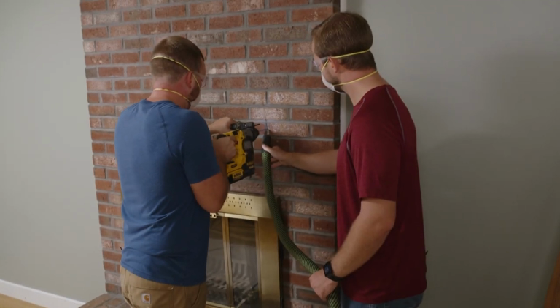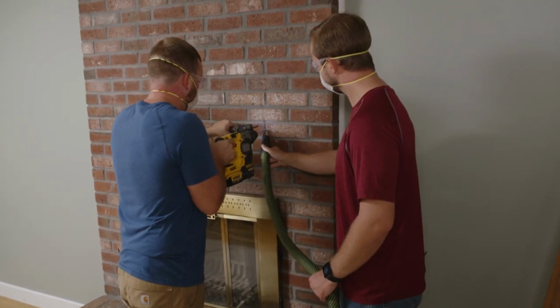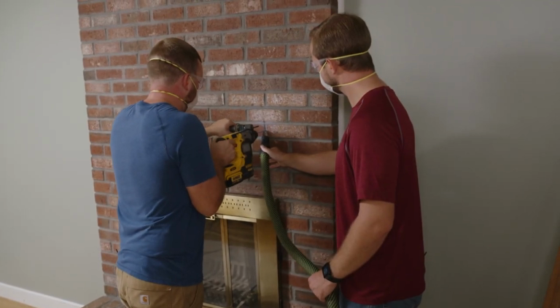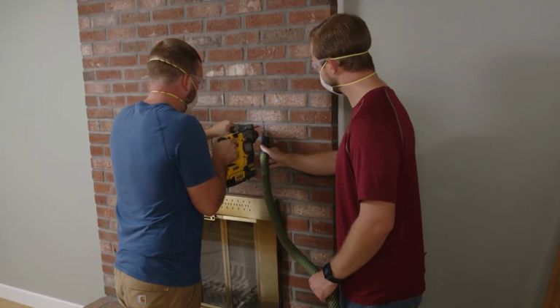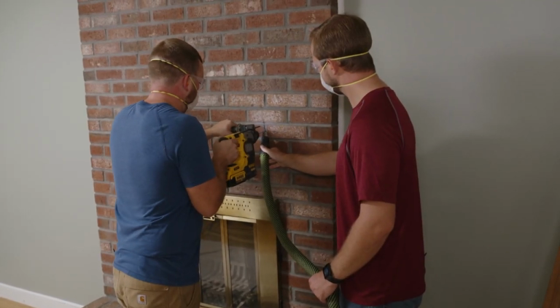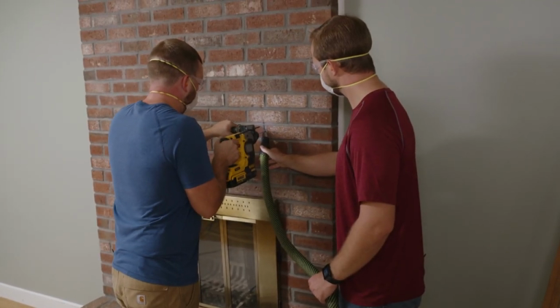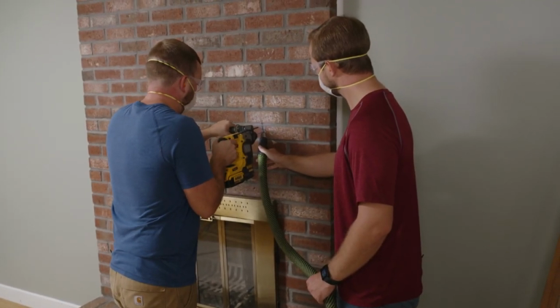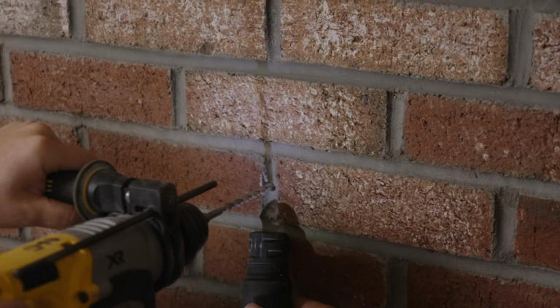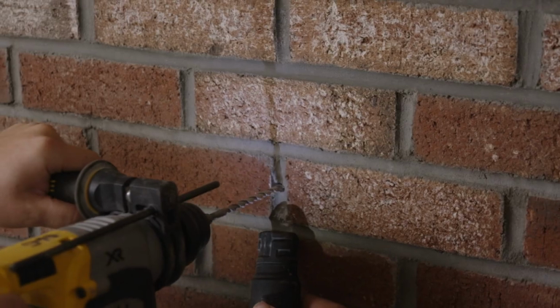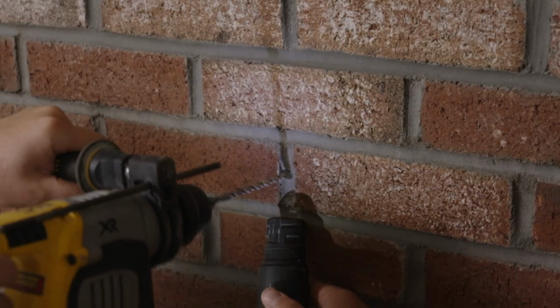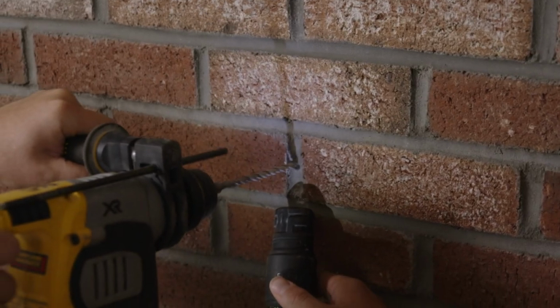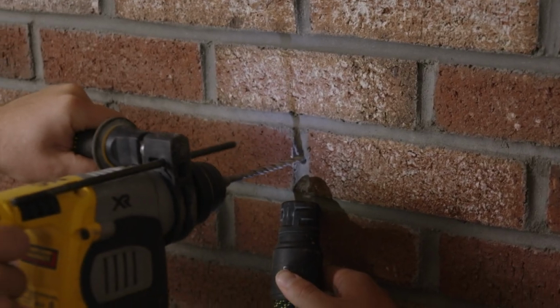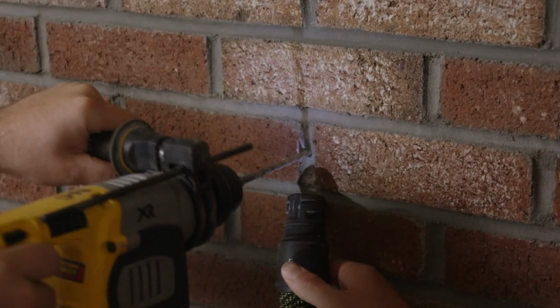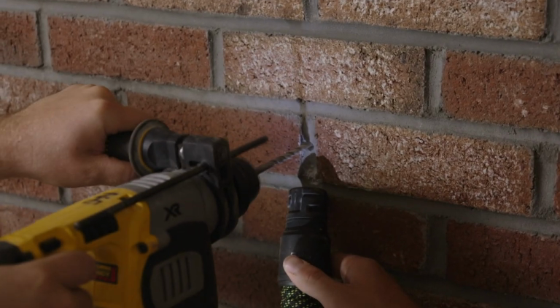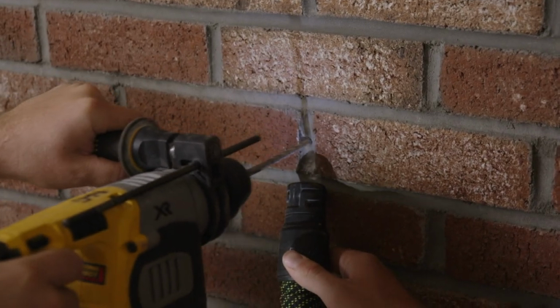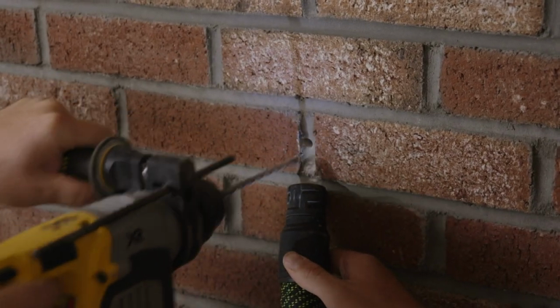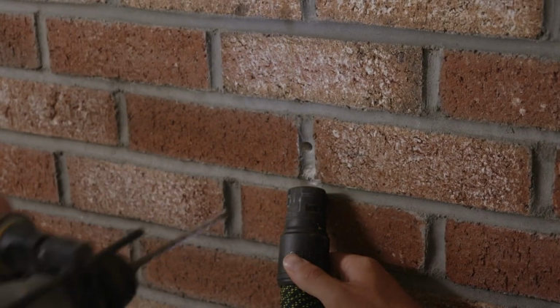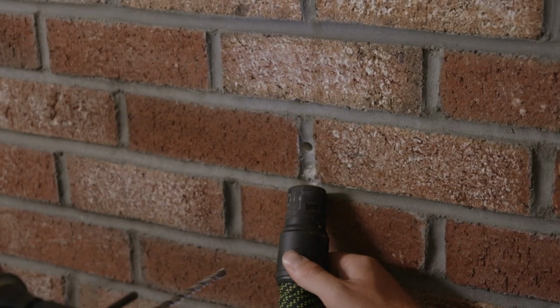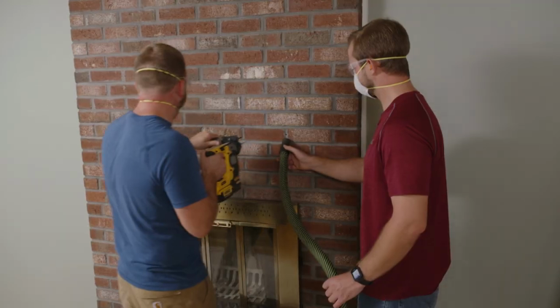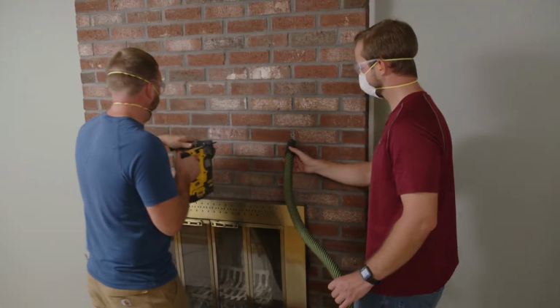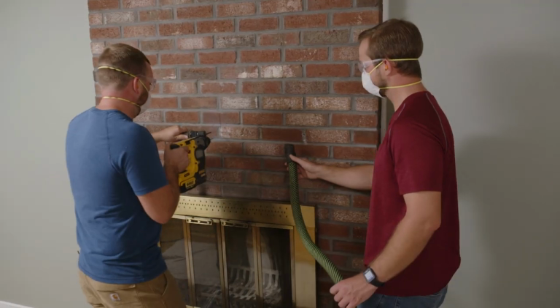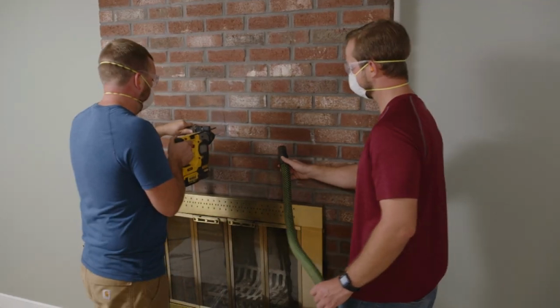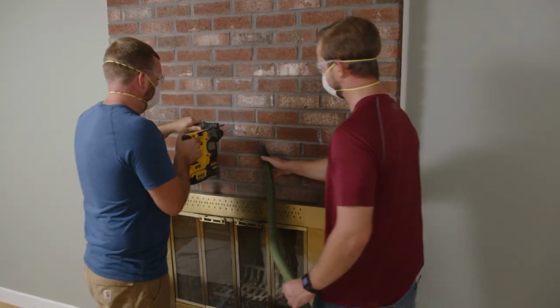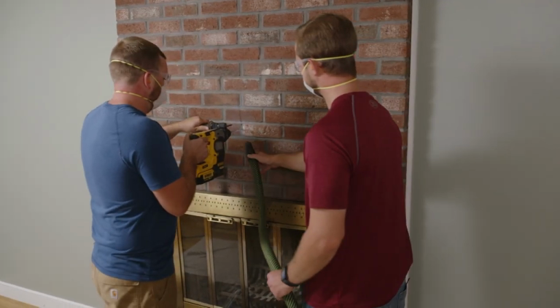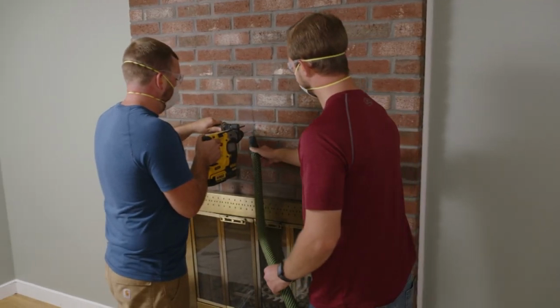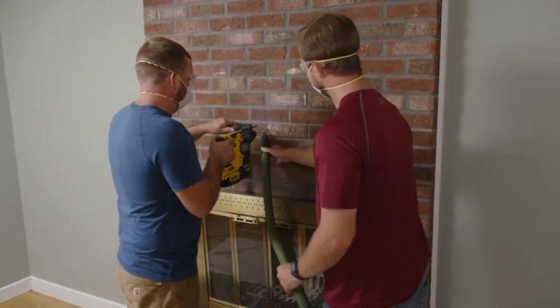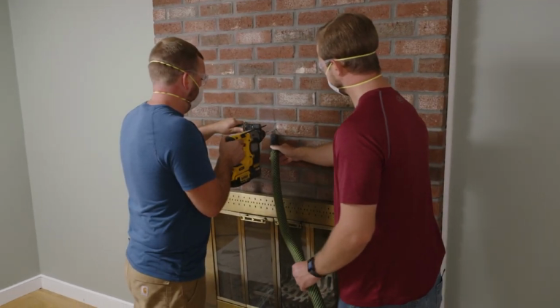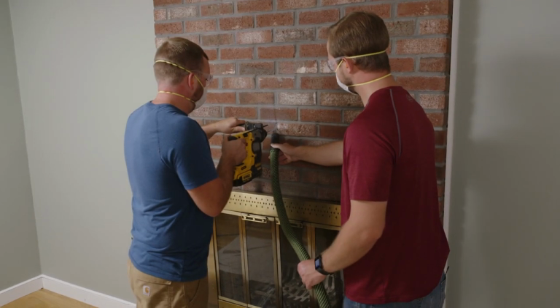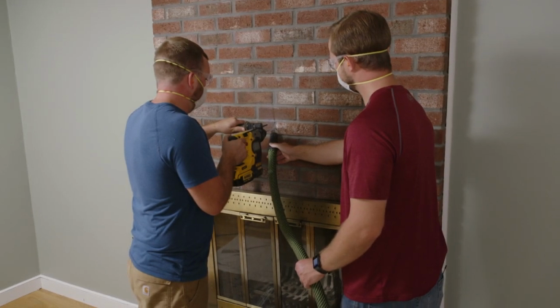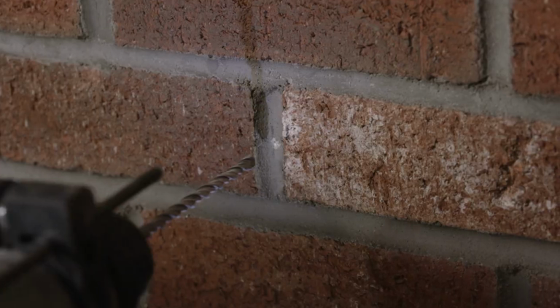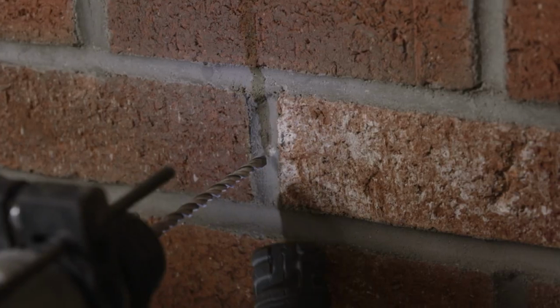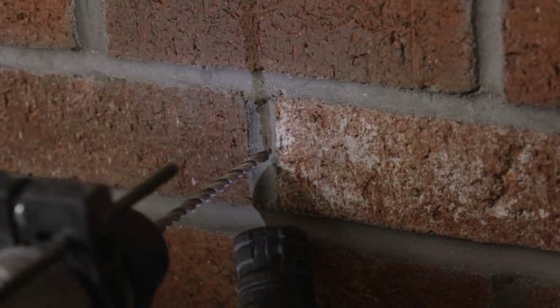I'm gonna drill quarter-inch pilot holes to make it easier to drill in with a larger bit. Greg, why don't you follow me in with the HEPA vac to keep the dust down.